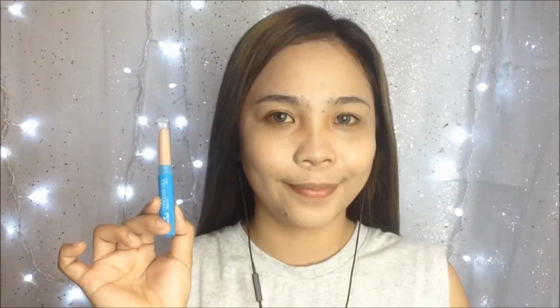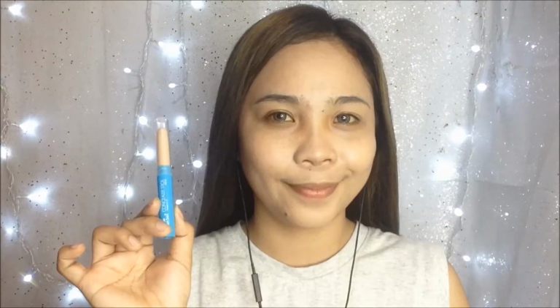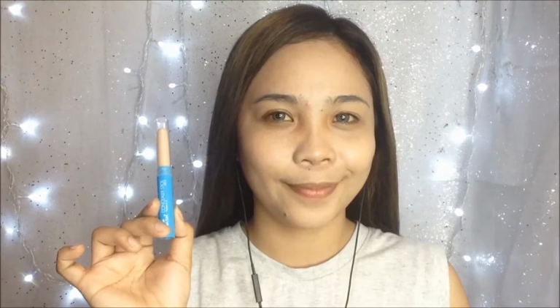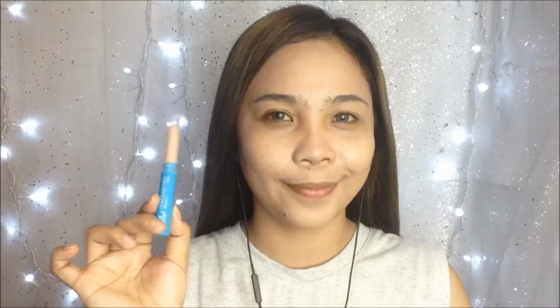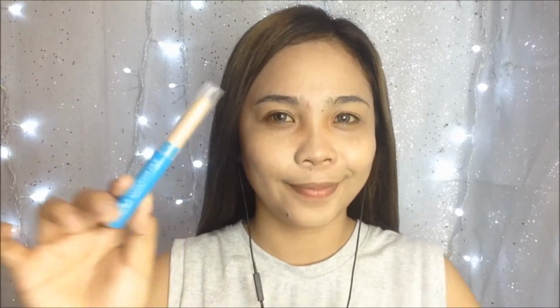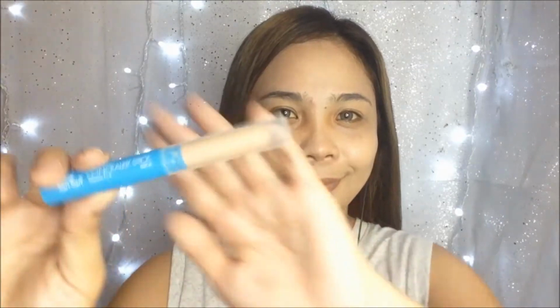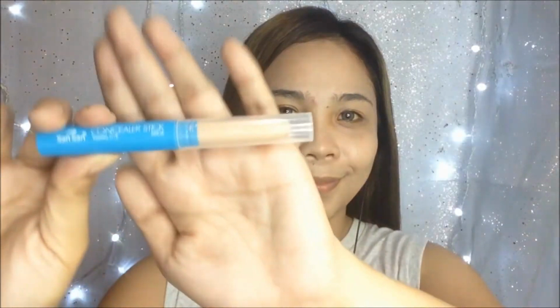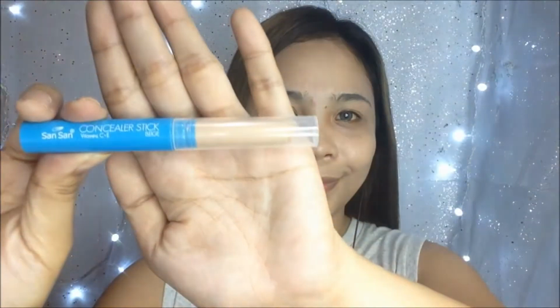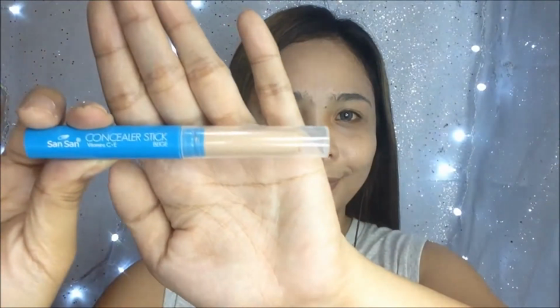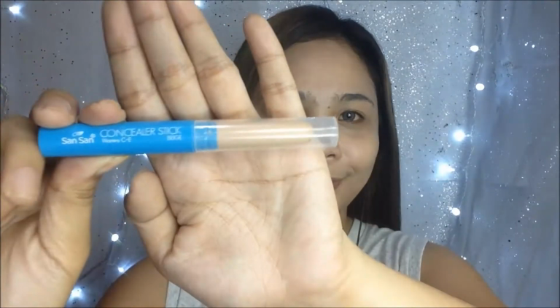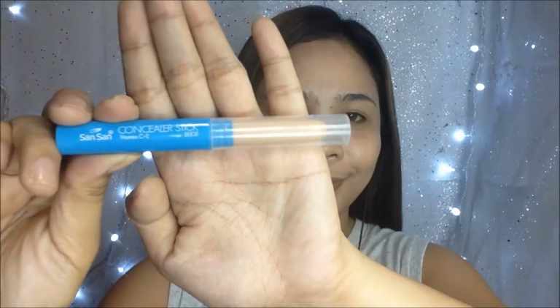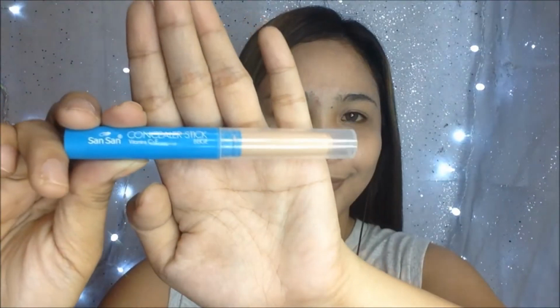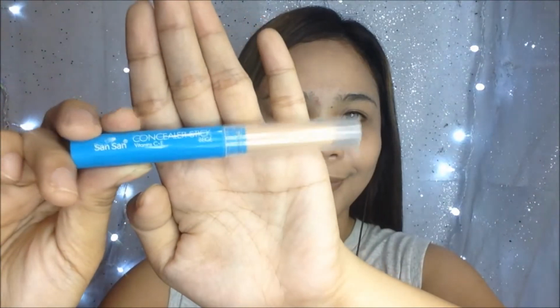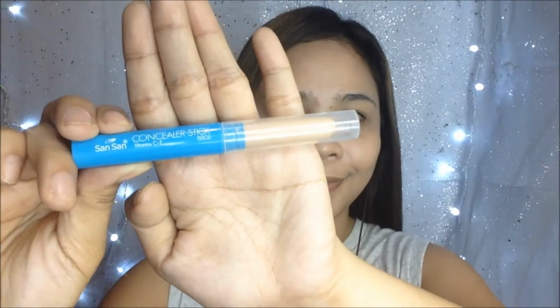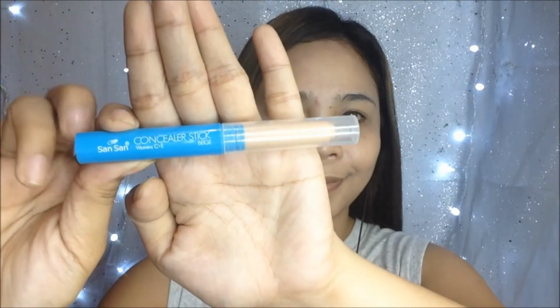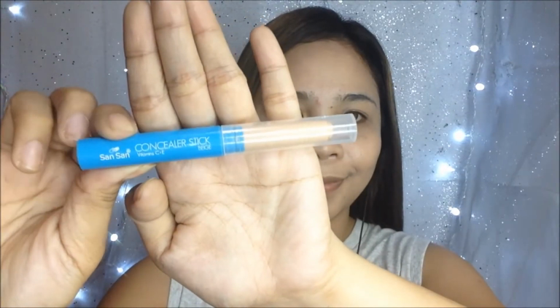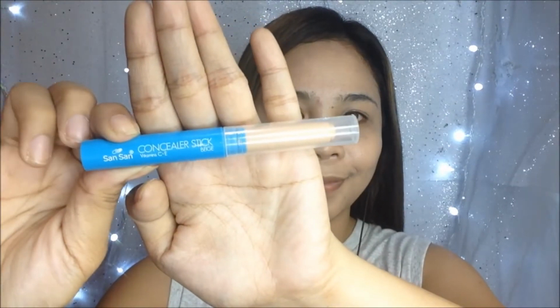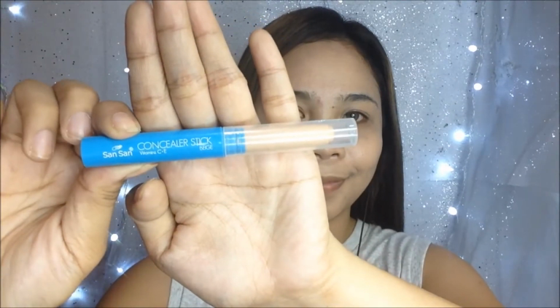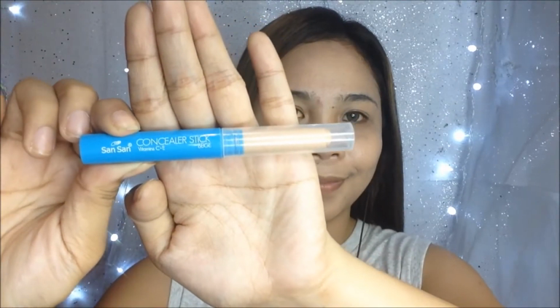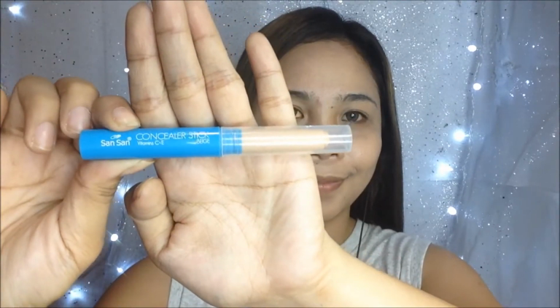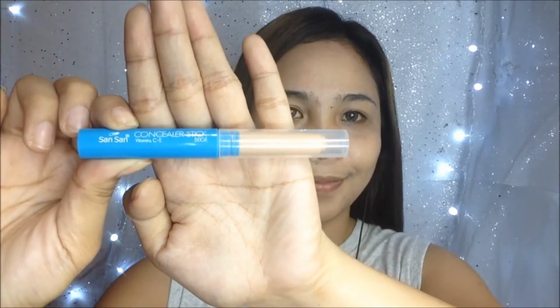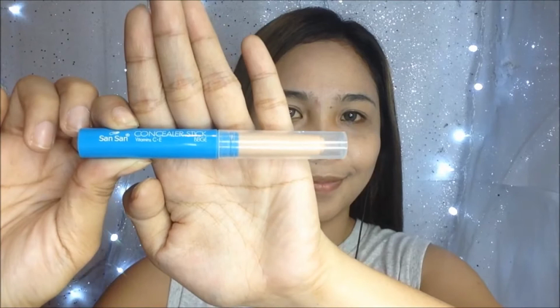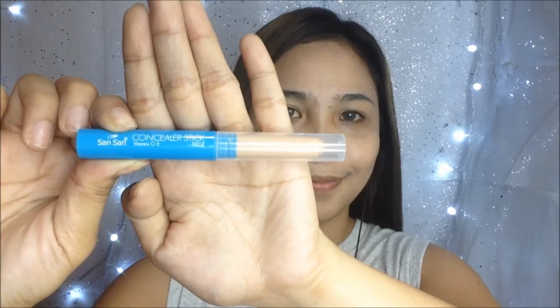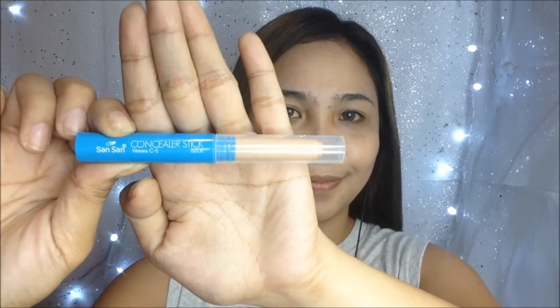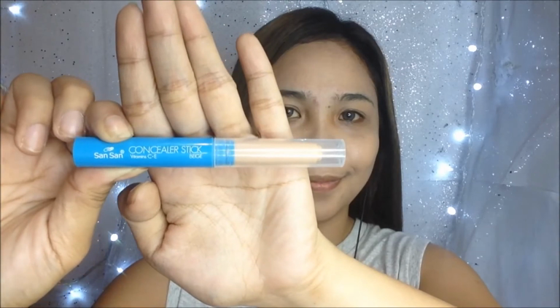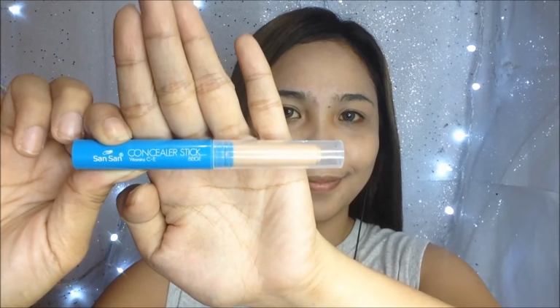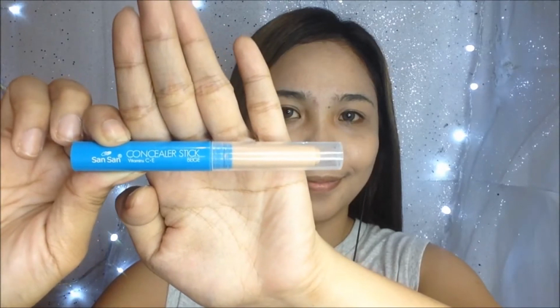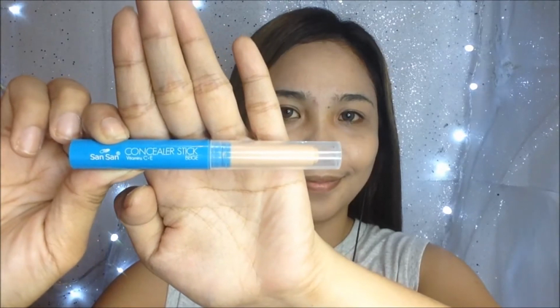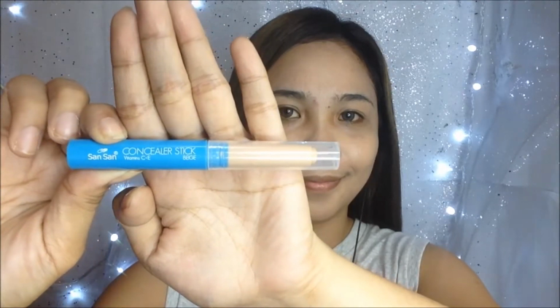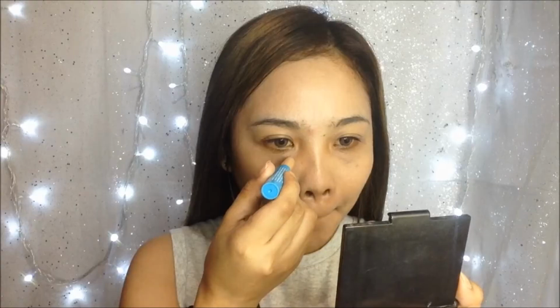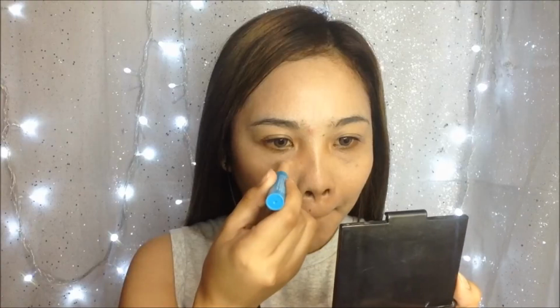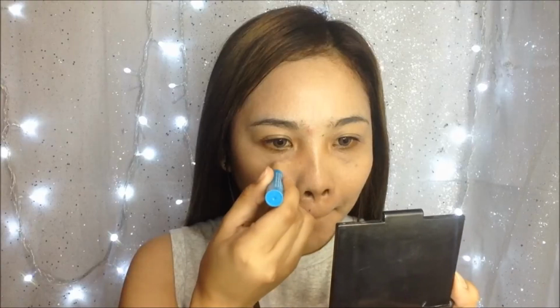To conceal my under eye circles, I will use this concealer stick from Sansan which I just got, and this is in the shade Beige.